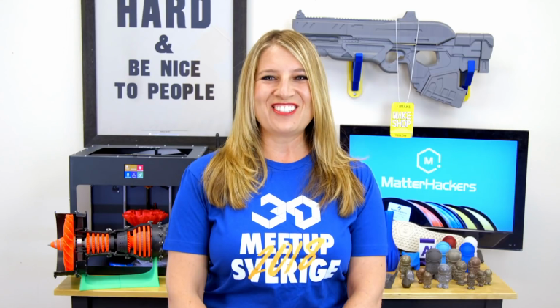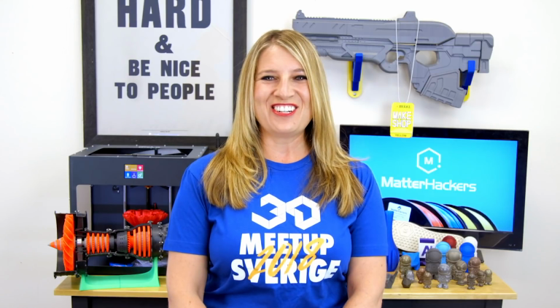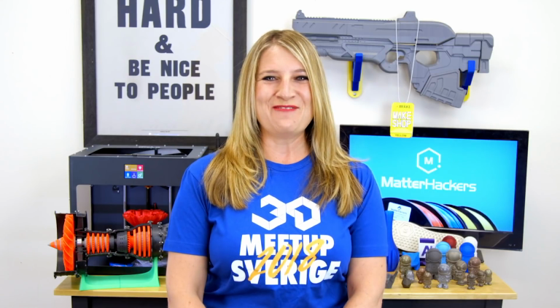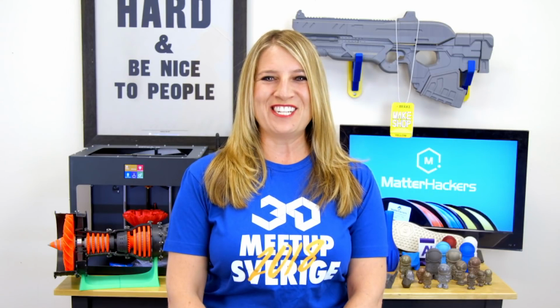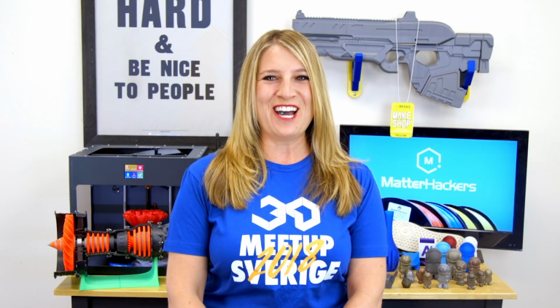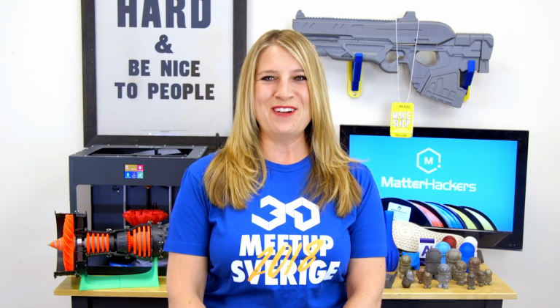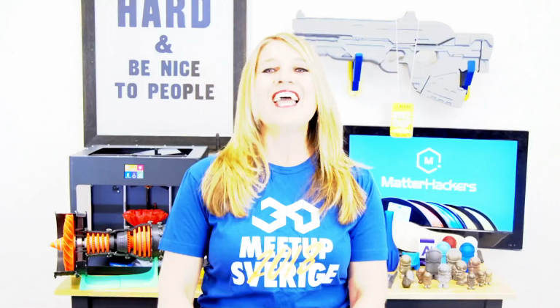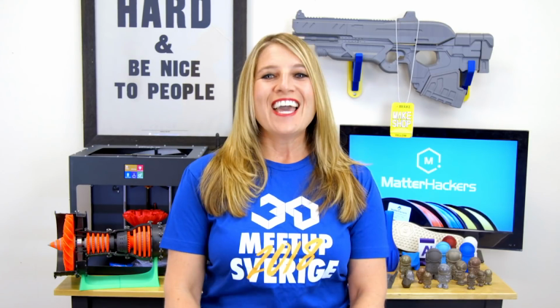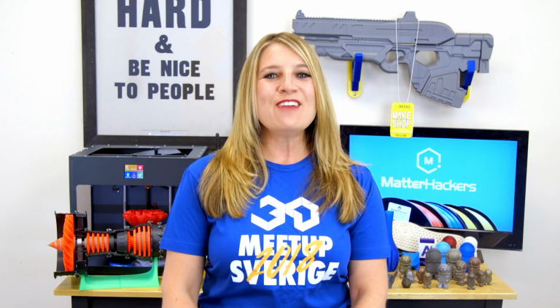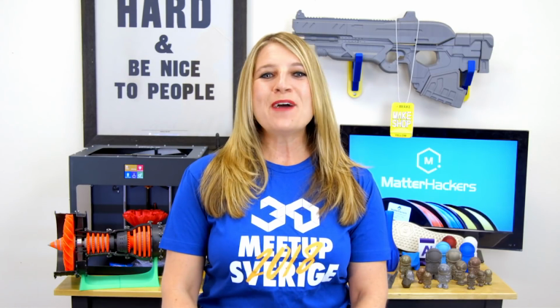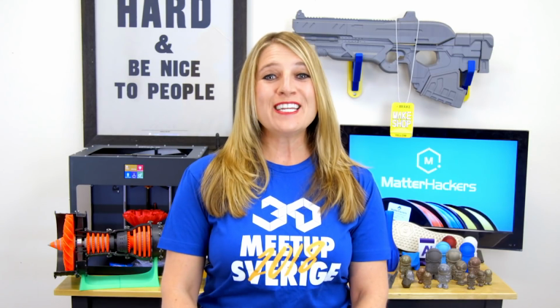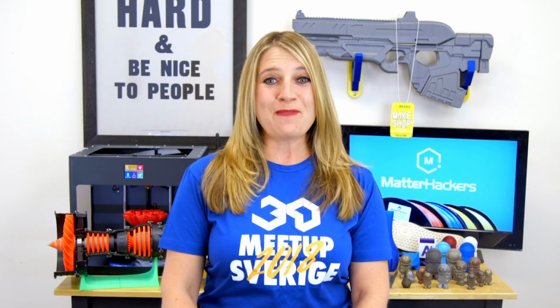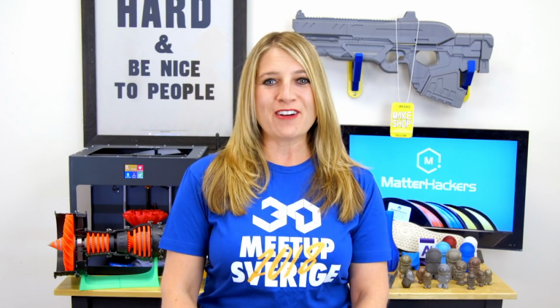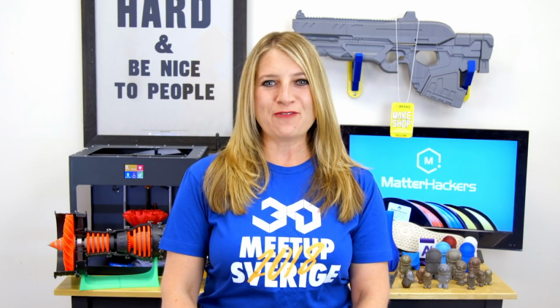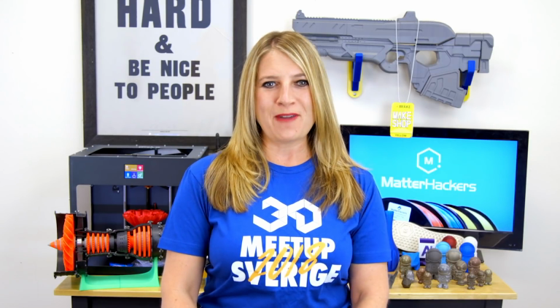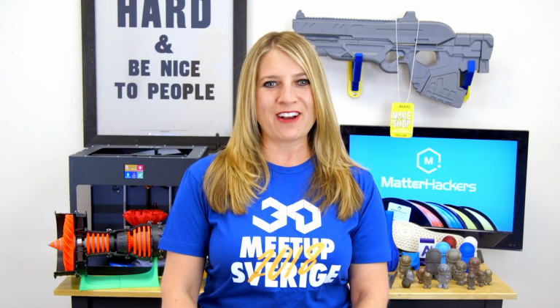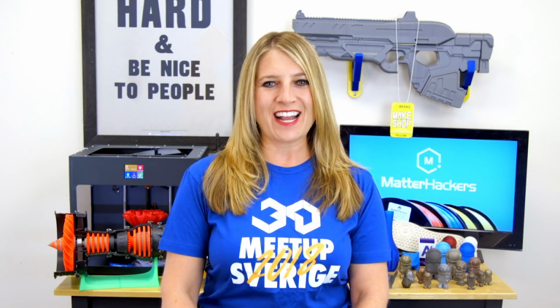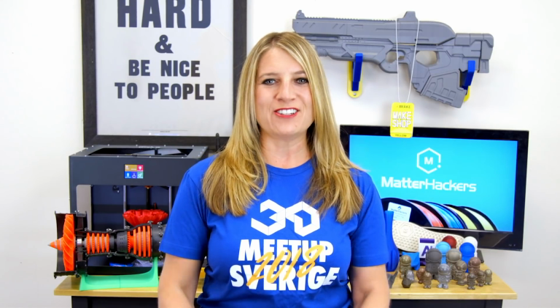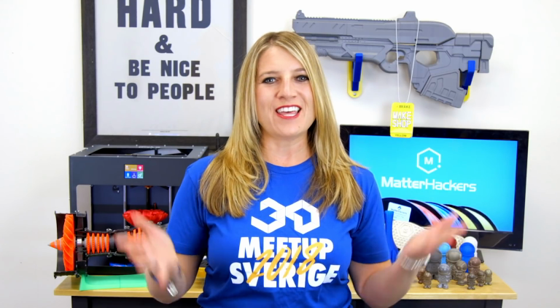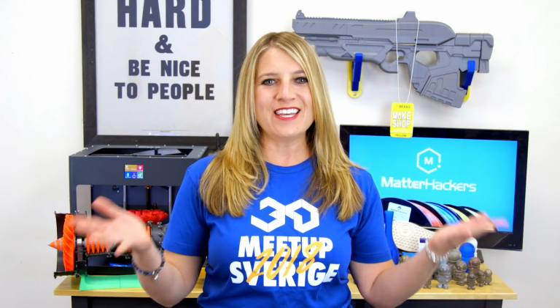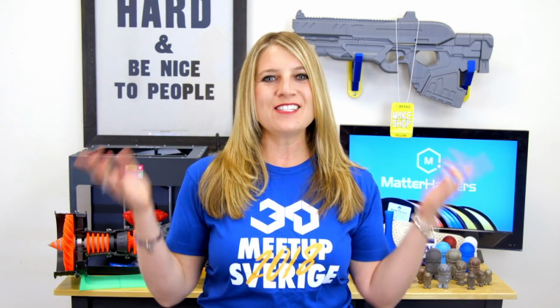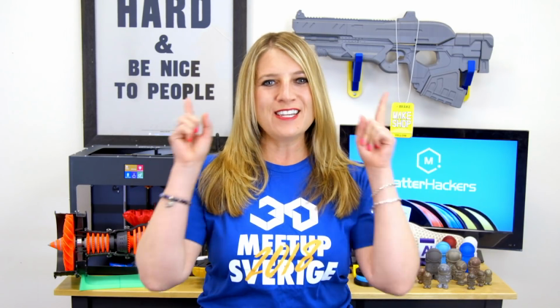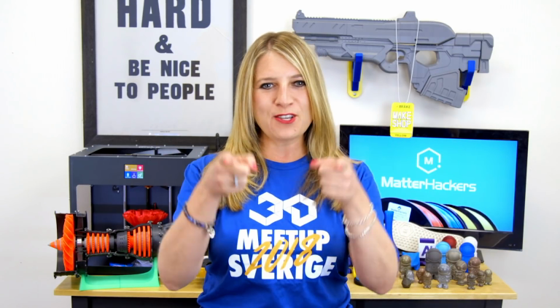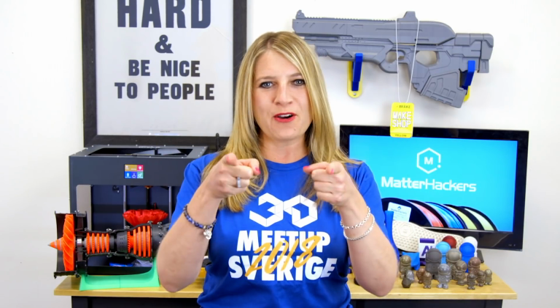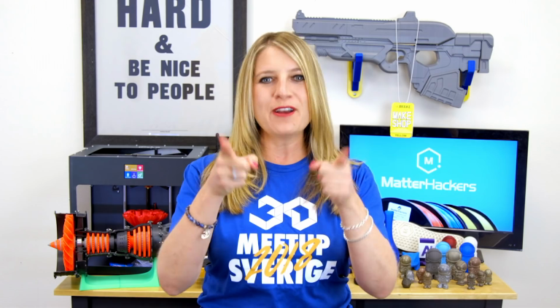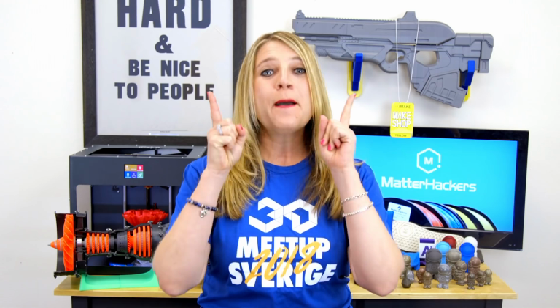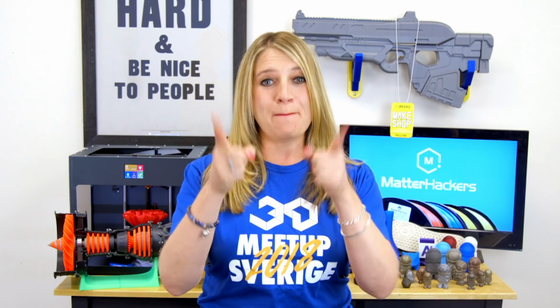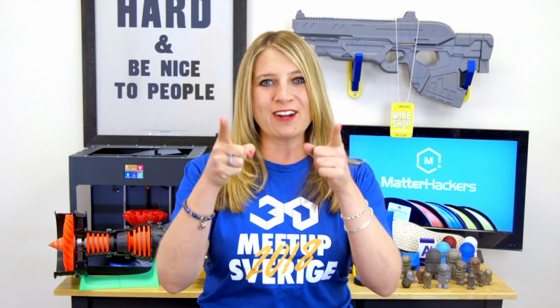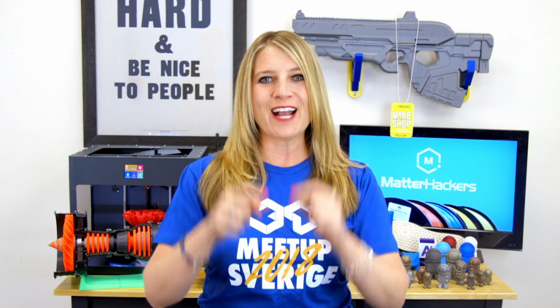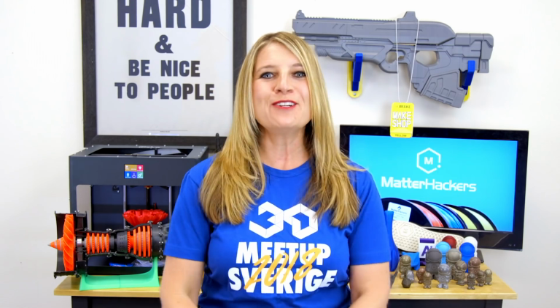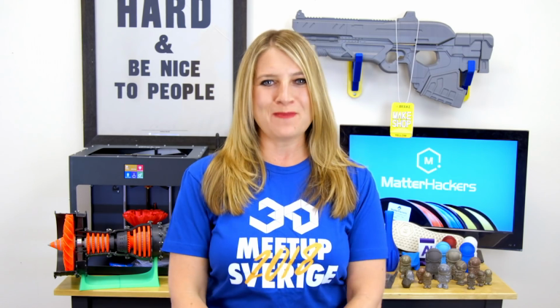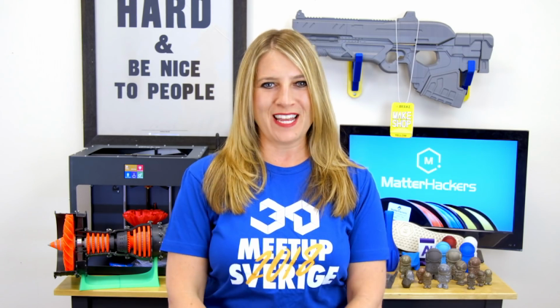I'm so good at my job. Hey everybody, it's Mara from MatterHackers, and this is your MatterHackers Minute.